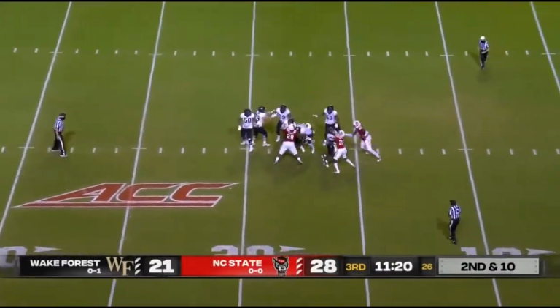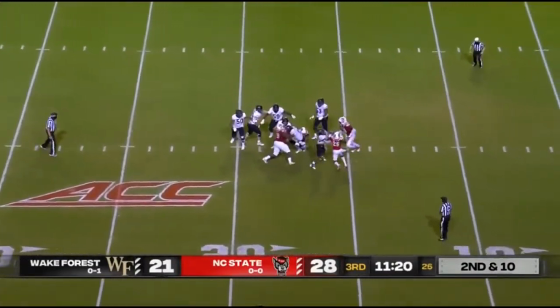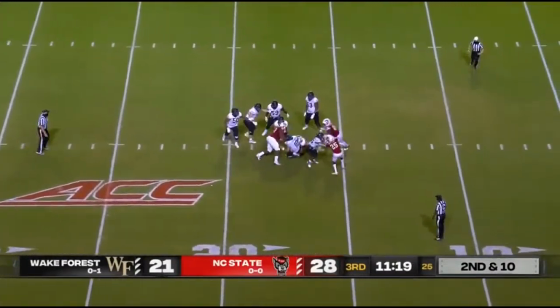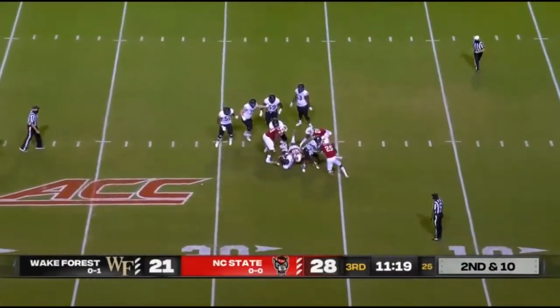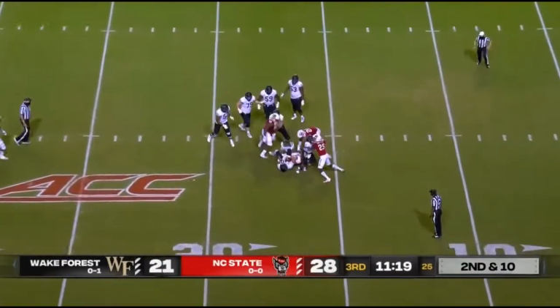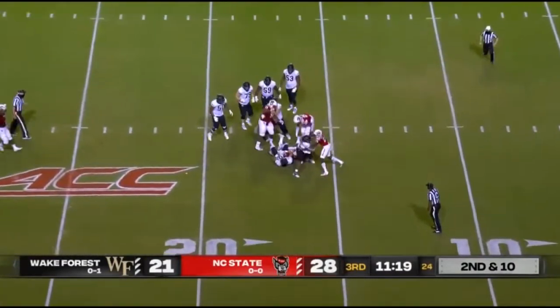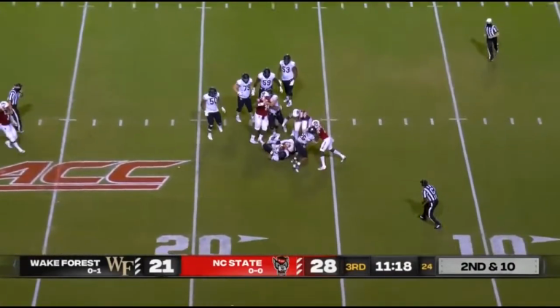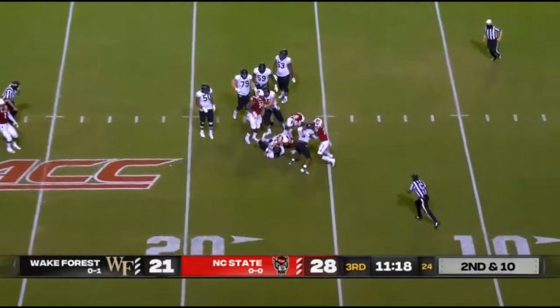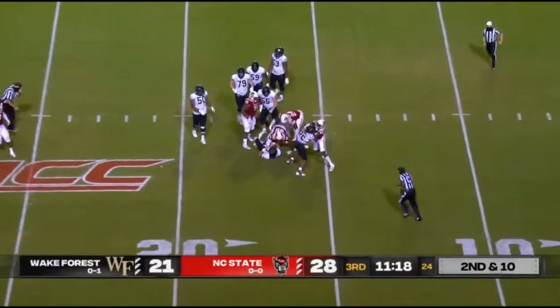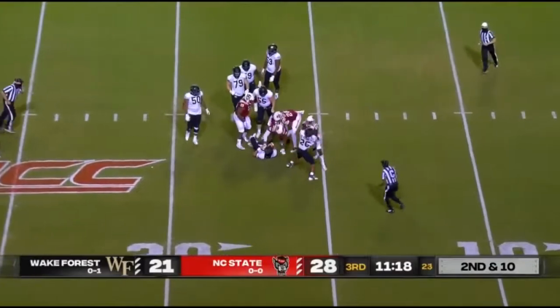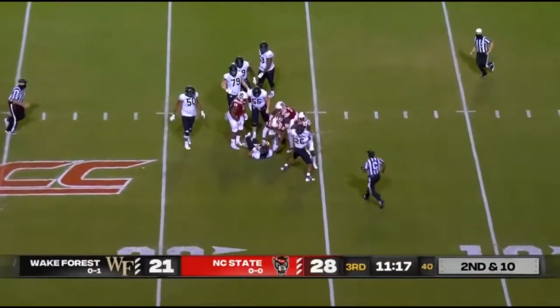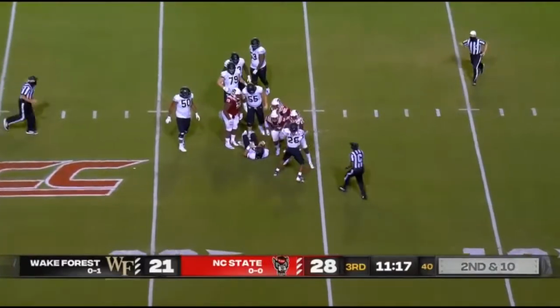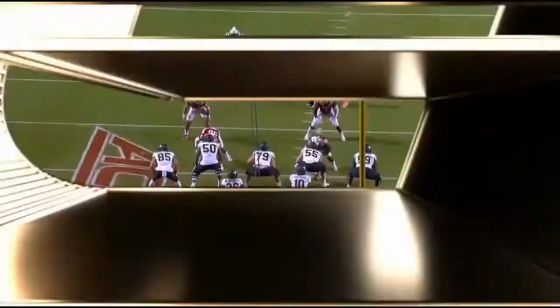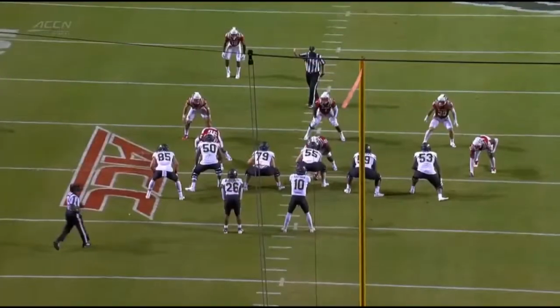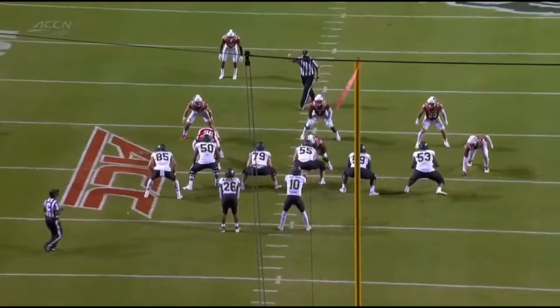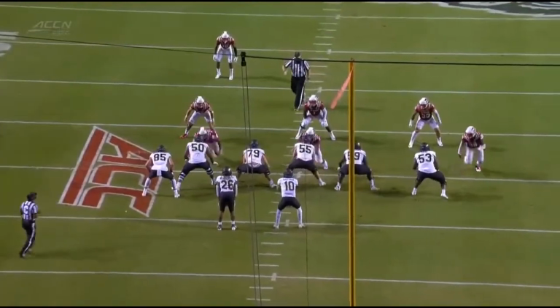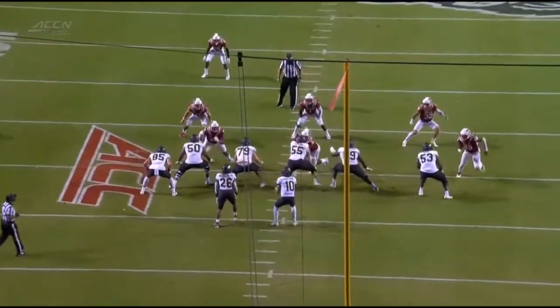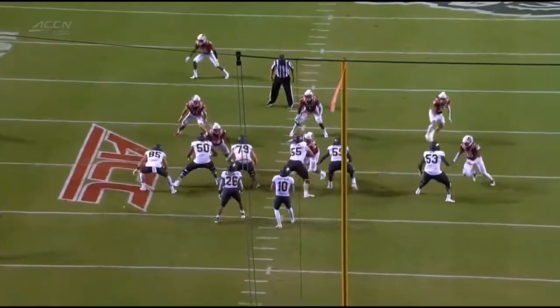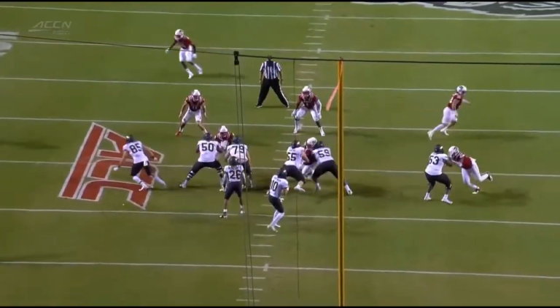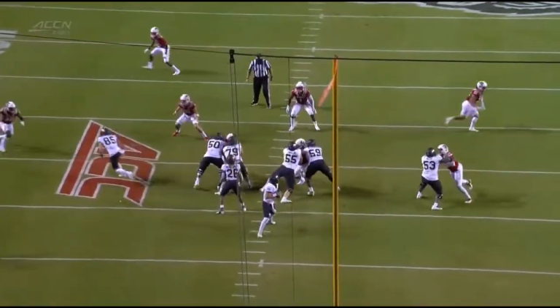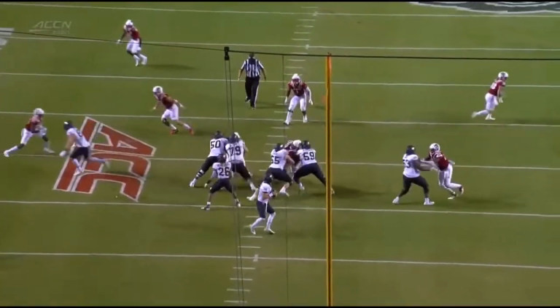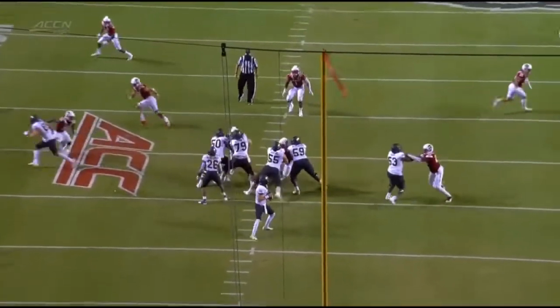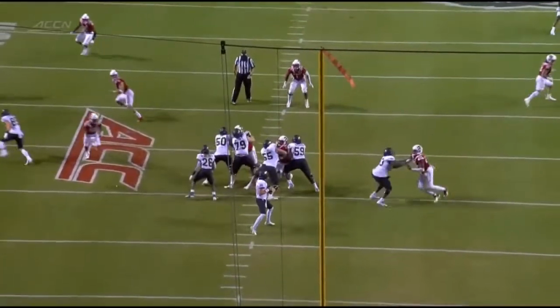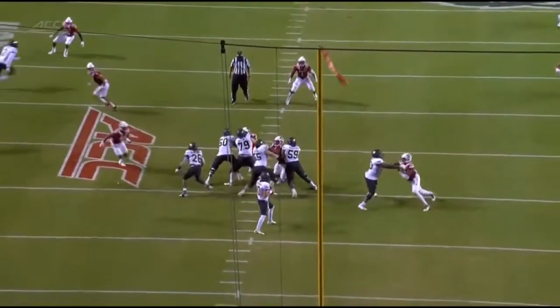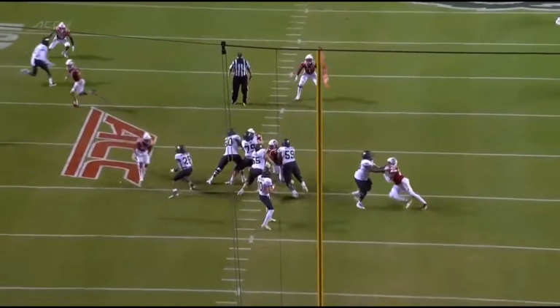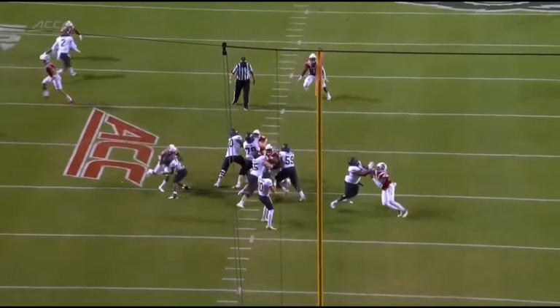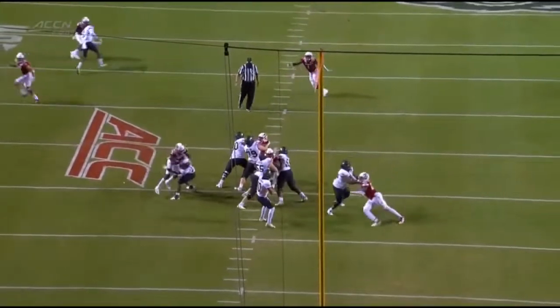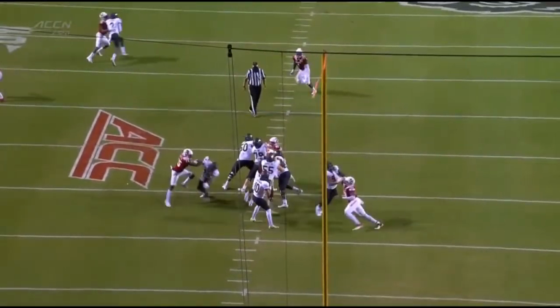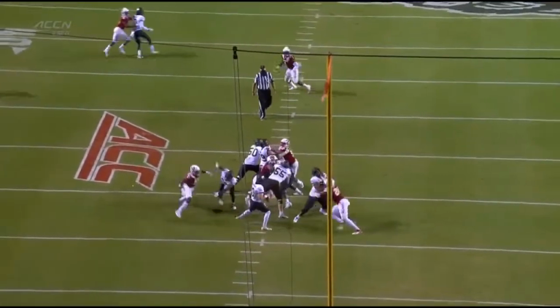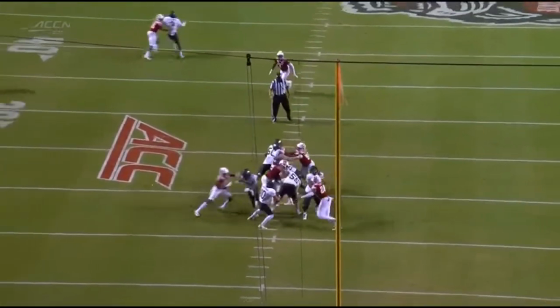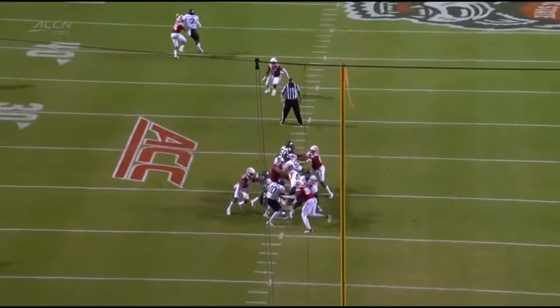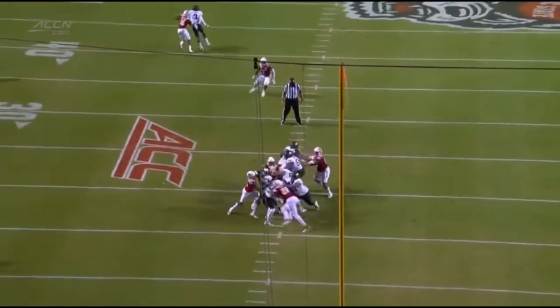Pressure here collapsing on the quarterback — Hartman just forced to hold on to the football, not comfortable finding anywhere to go with it.